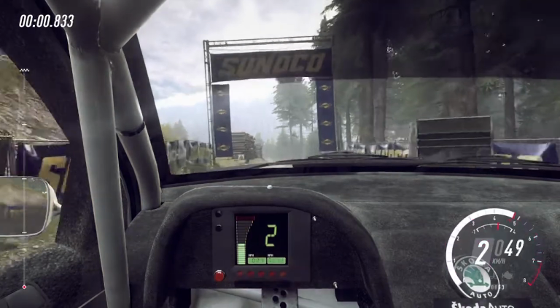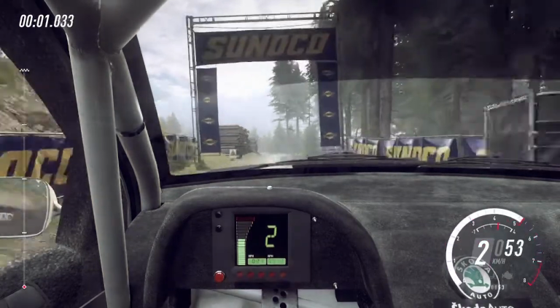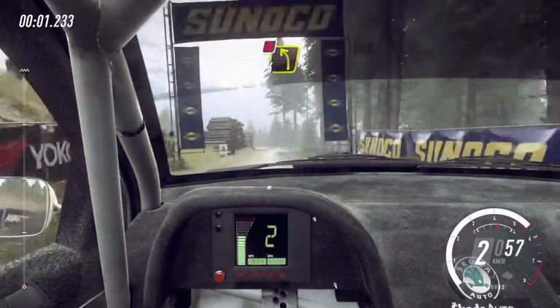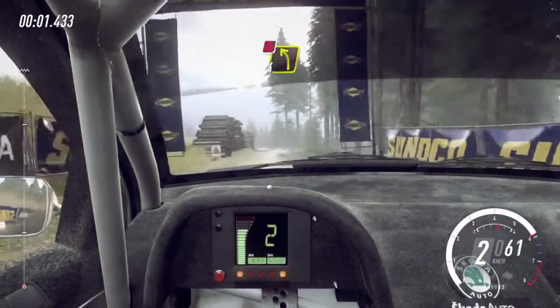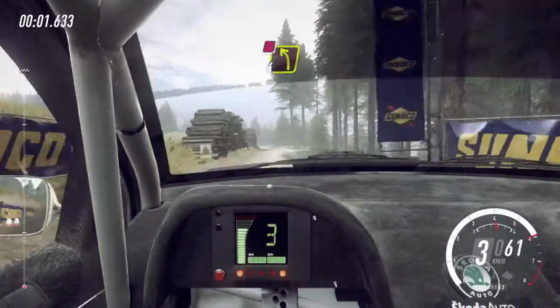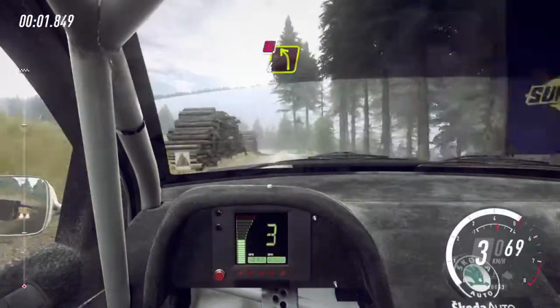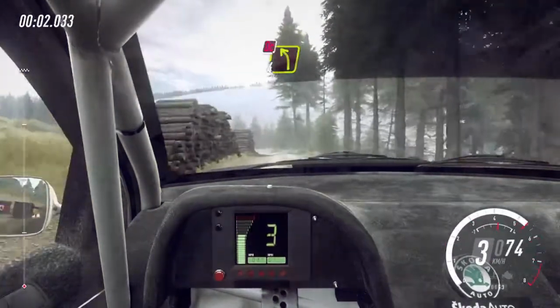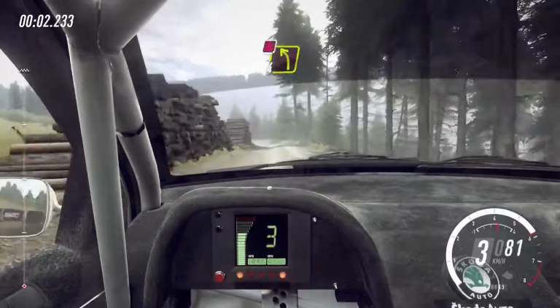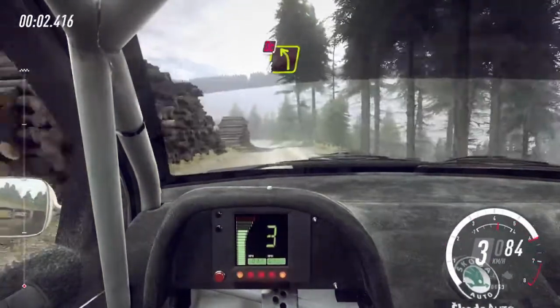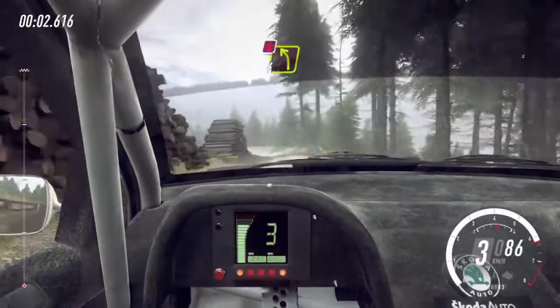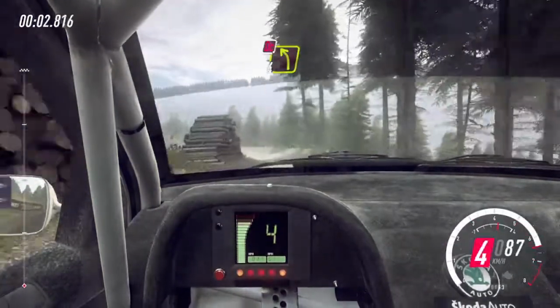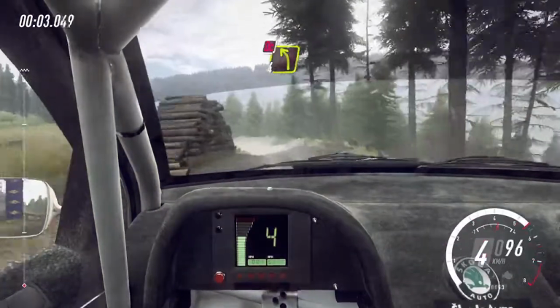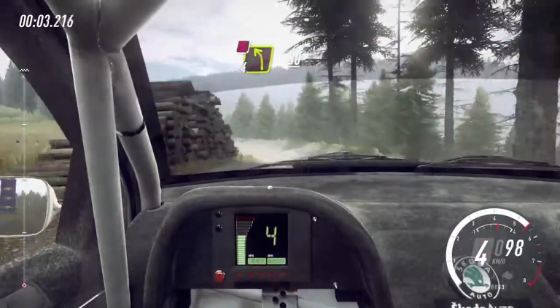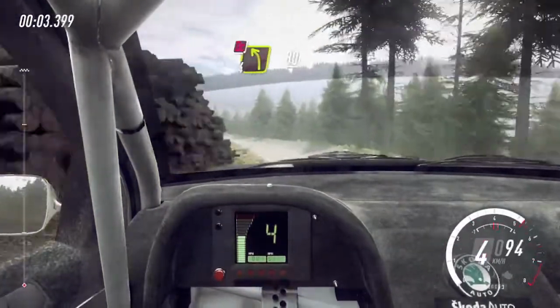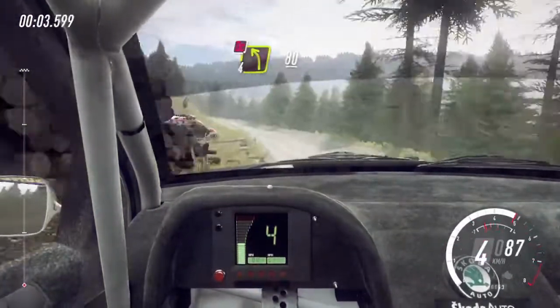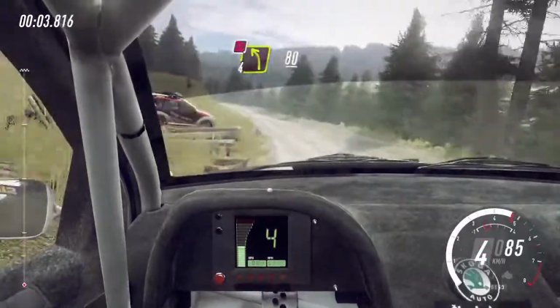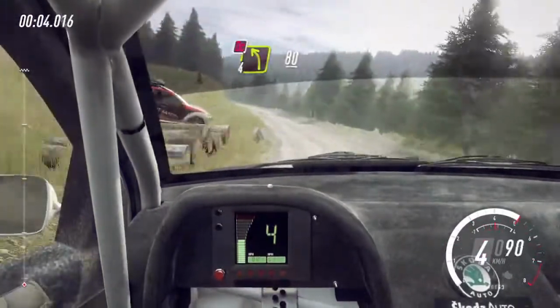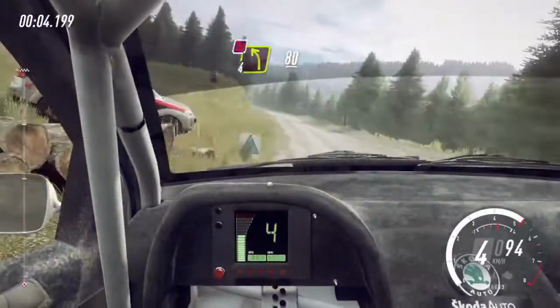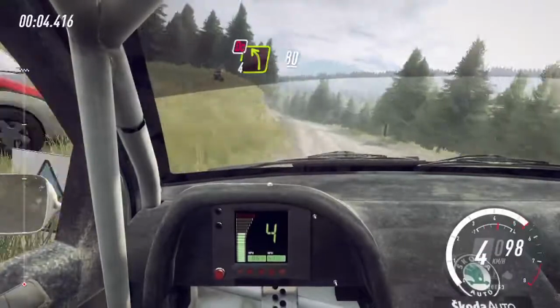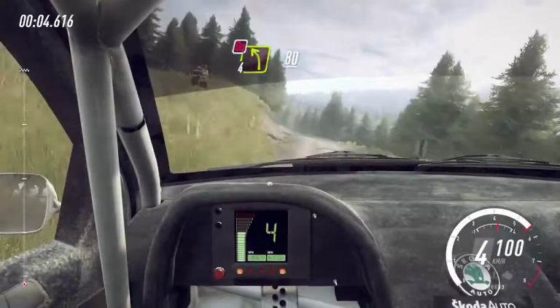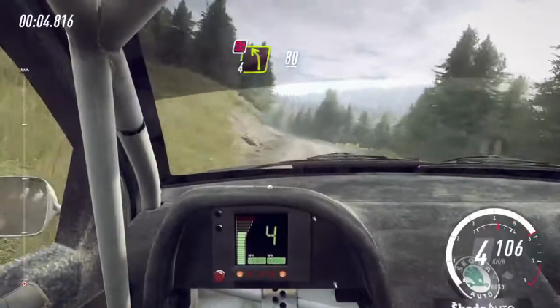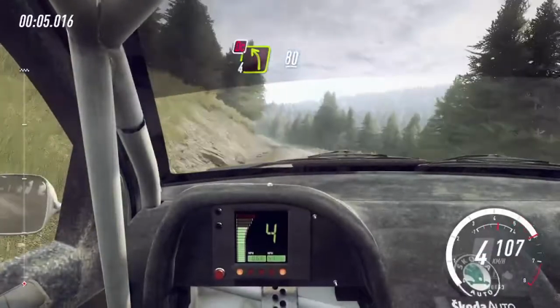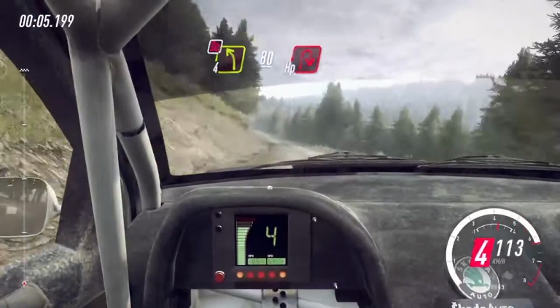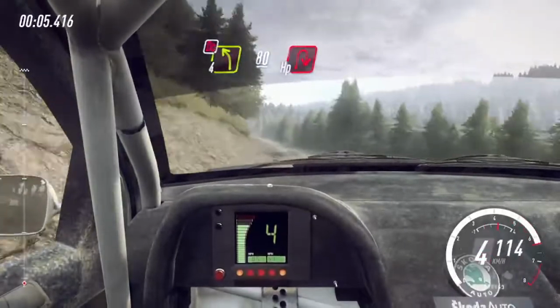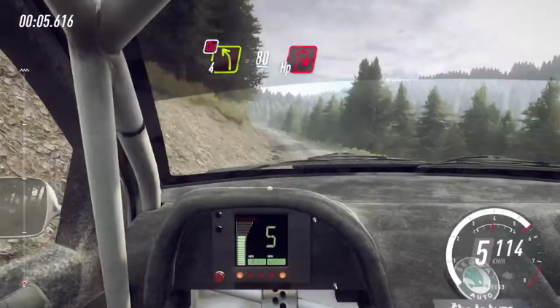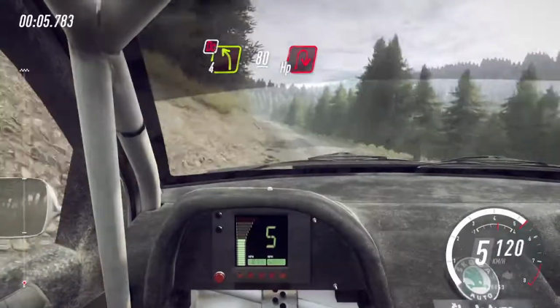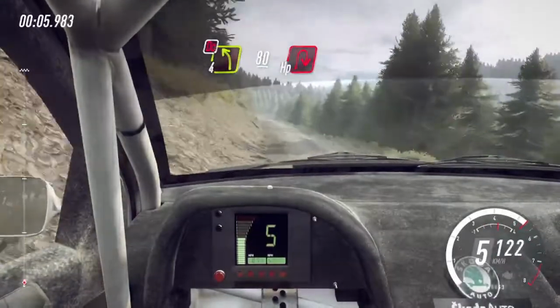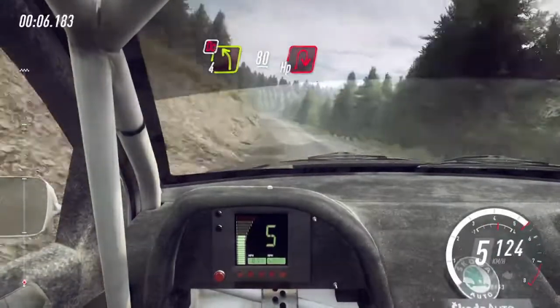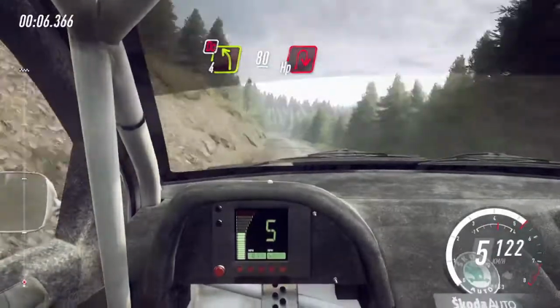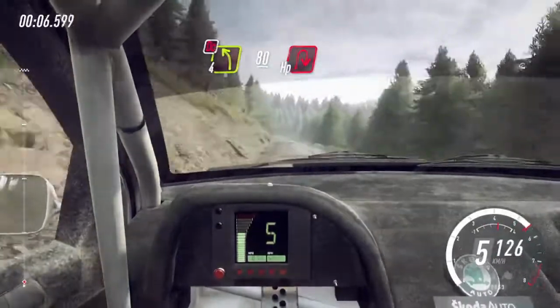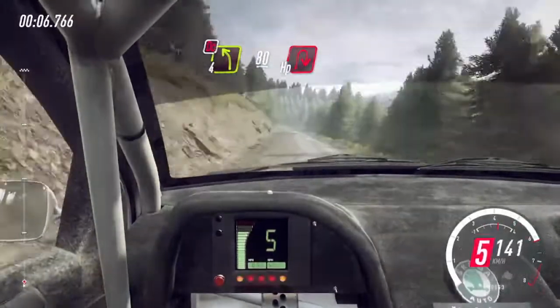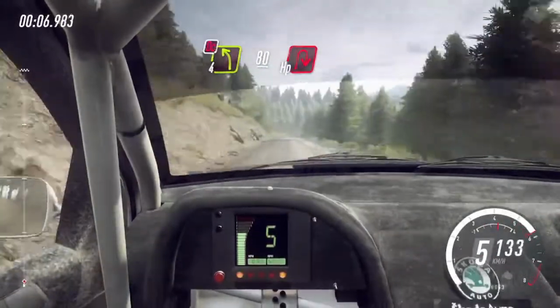4 left long, don't cut logs. Slow, 80, crest and unseen, open hairpin right.